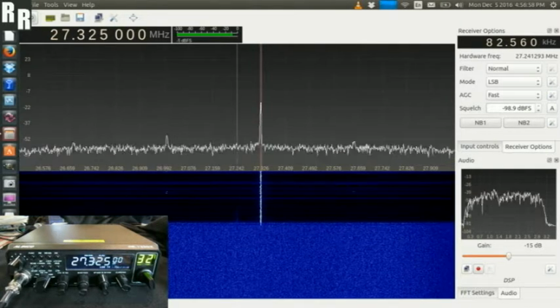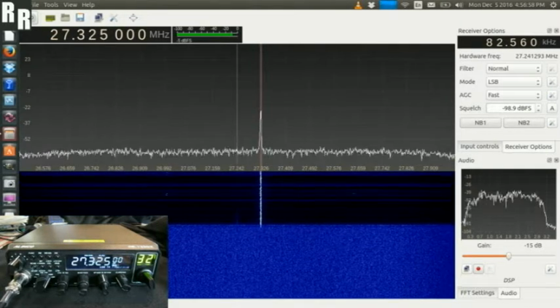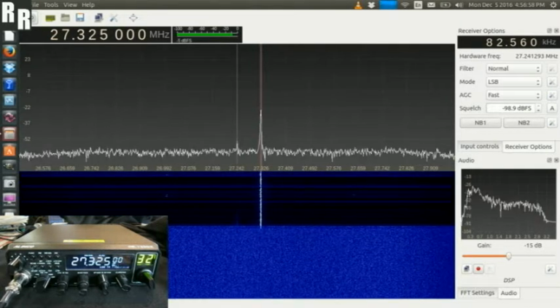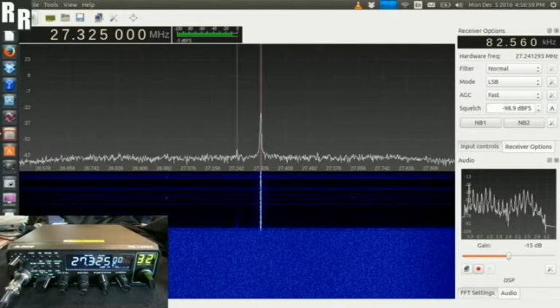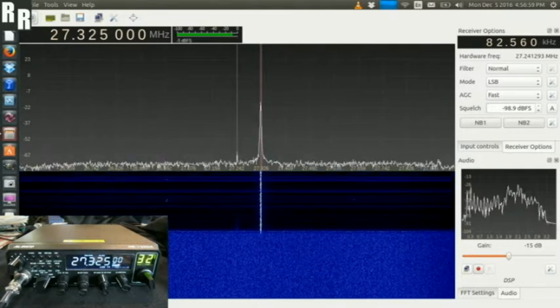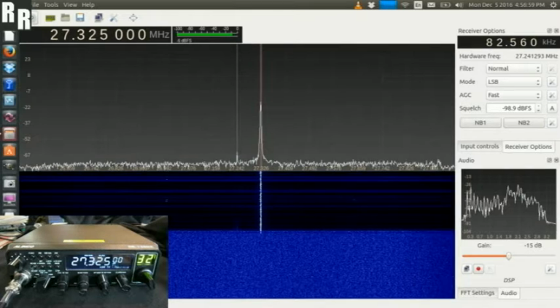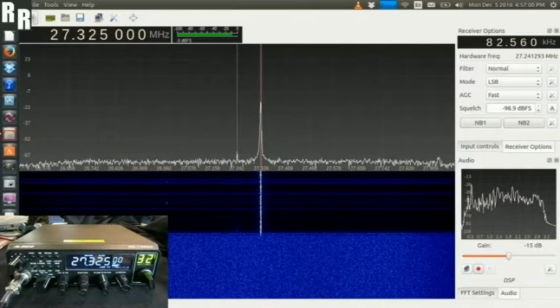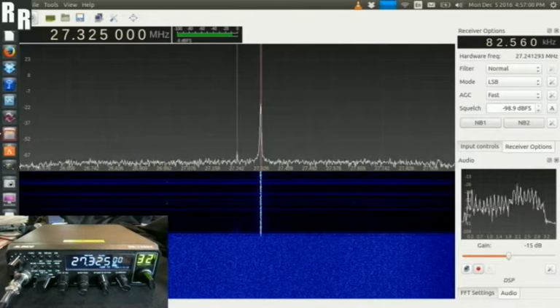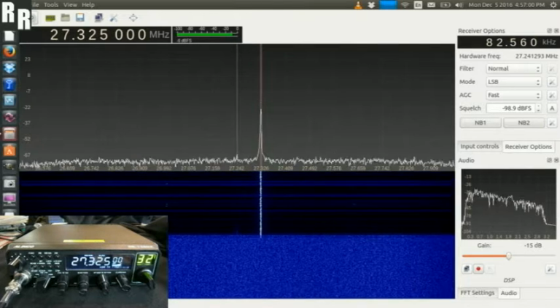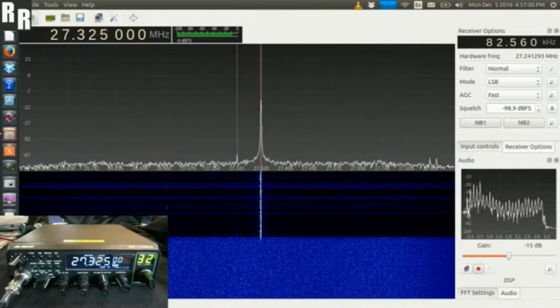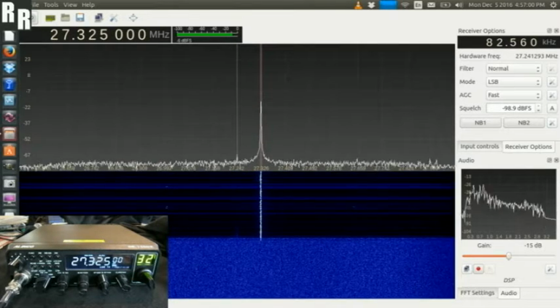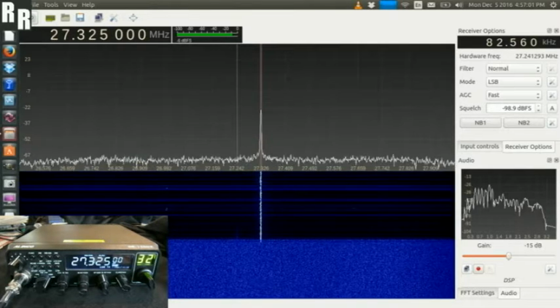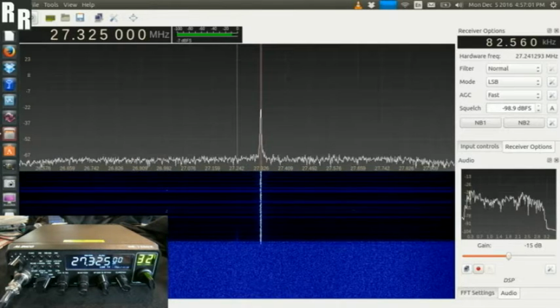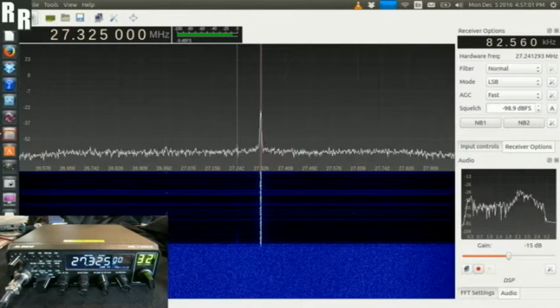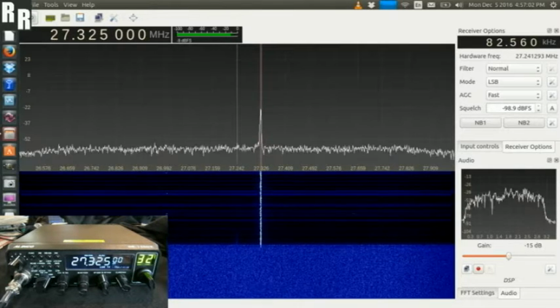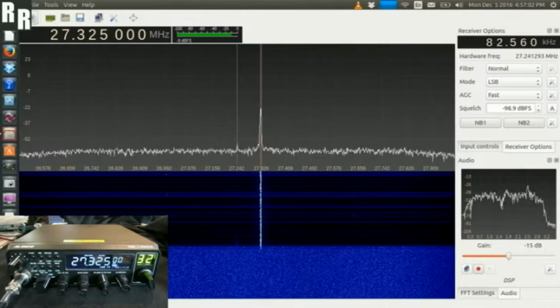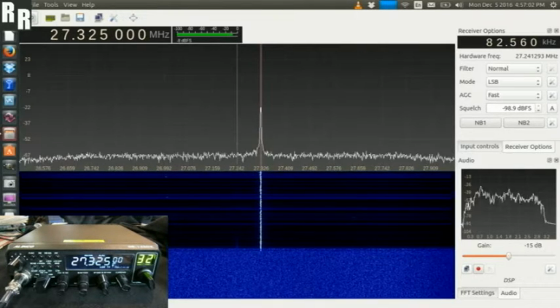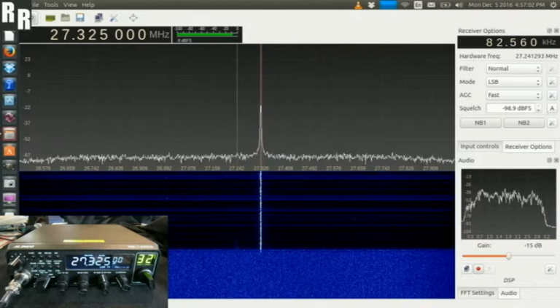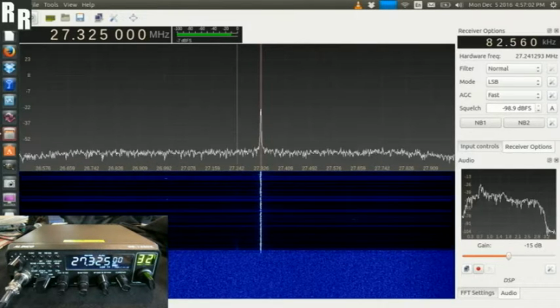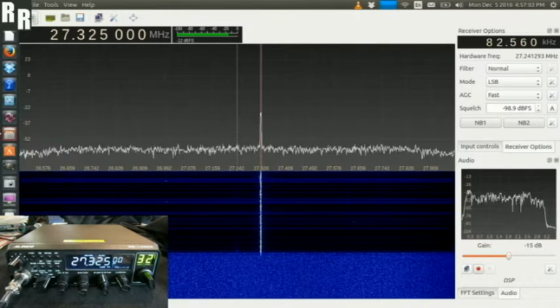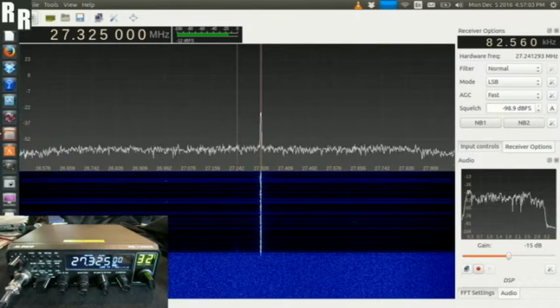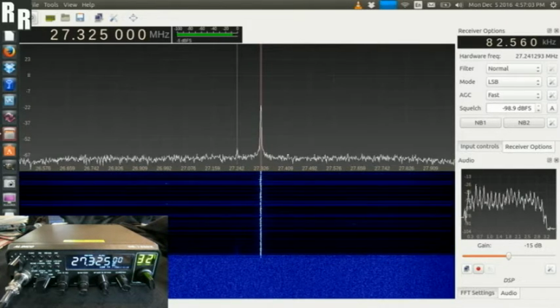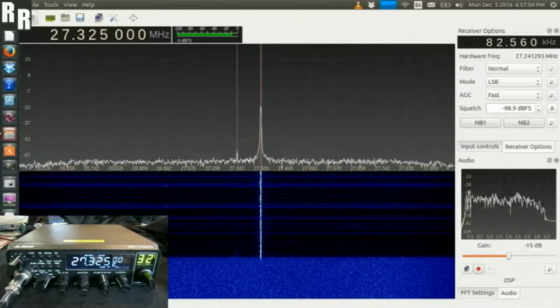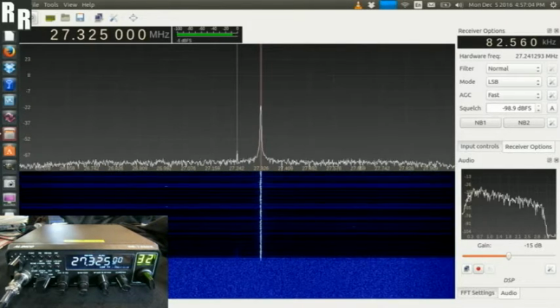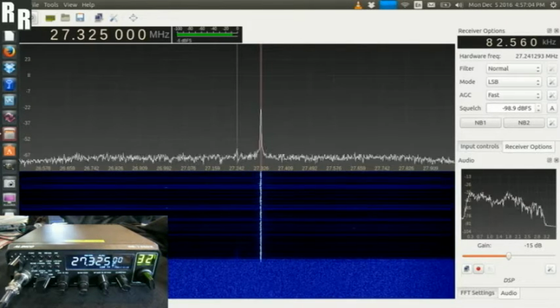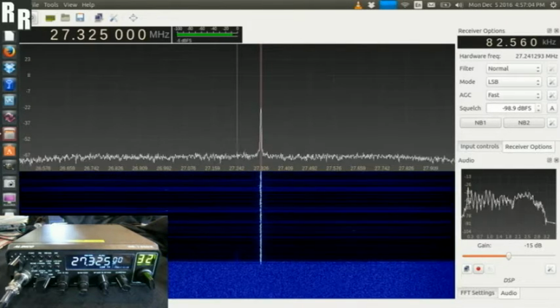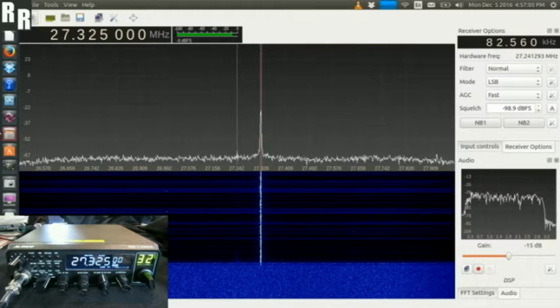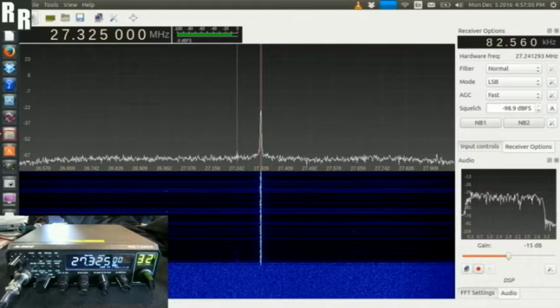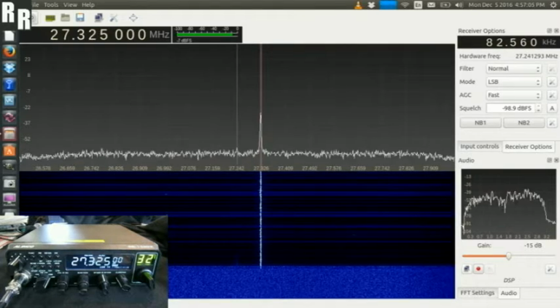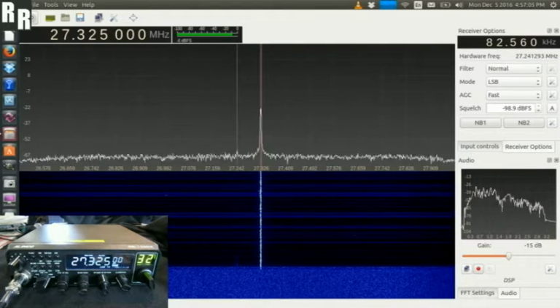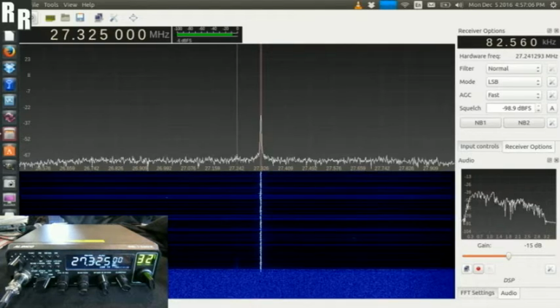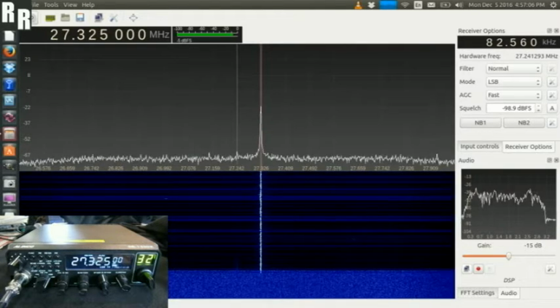One, two, three, four, five, six, seven, eight, nine, ten. And next up, let's try upper sideband.